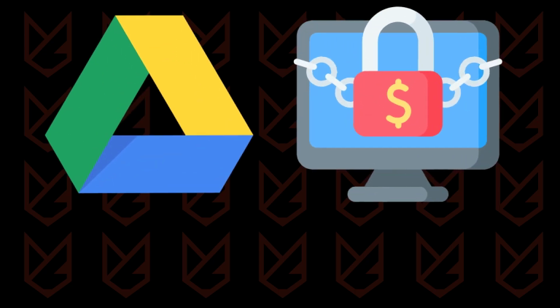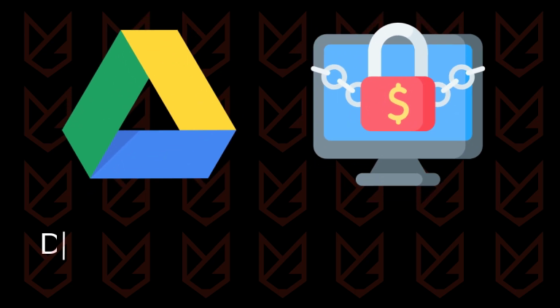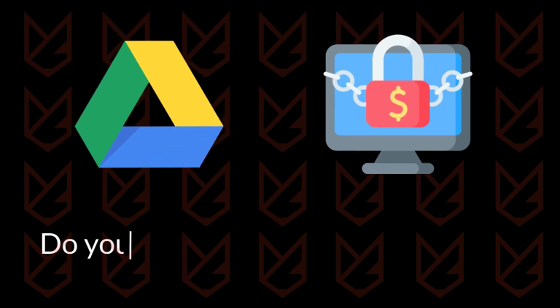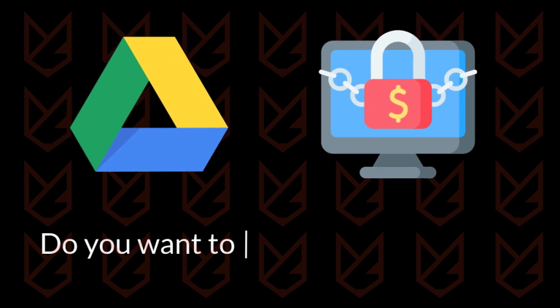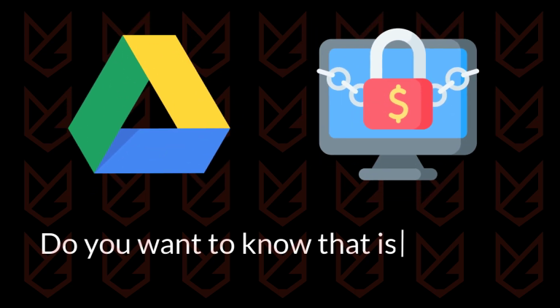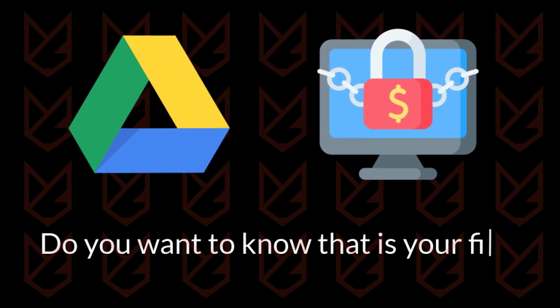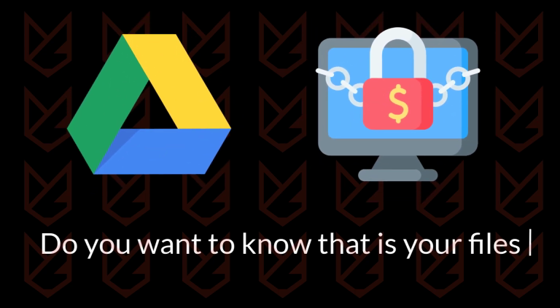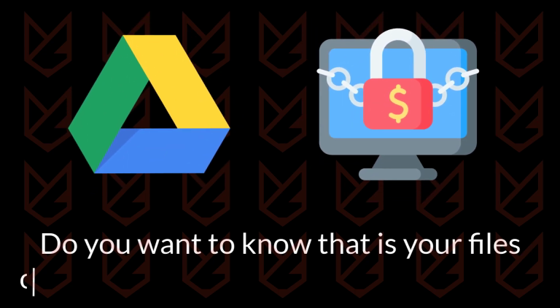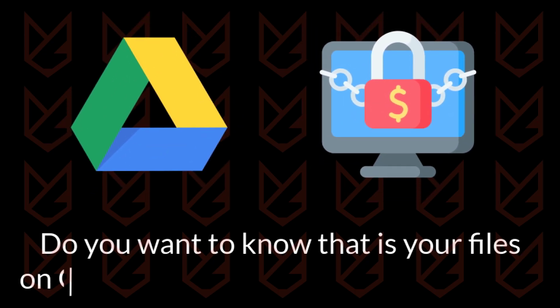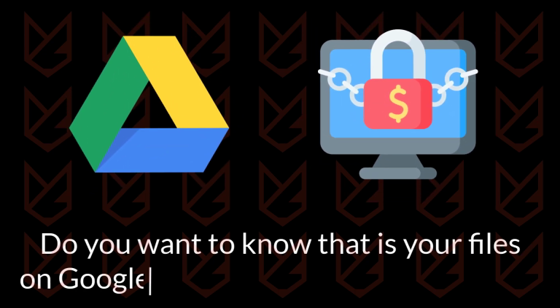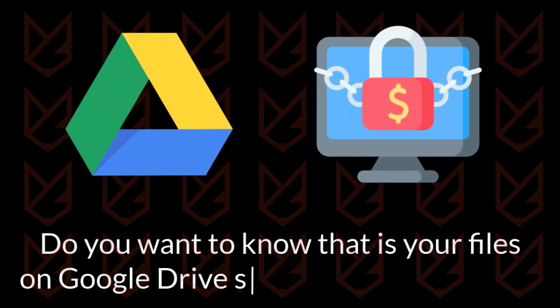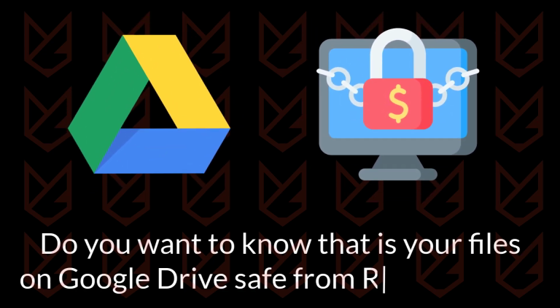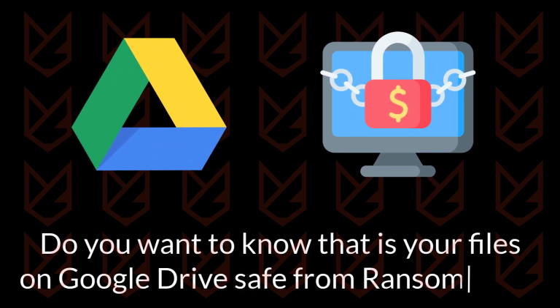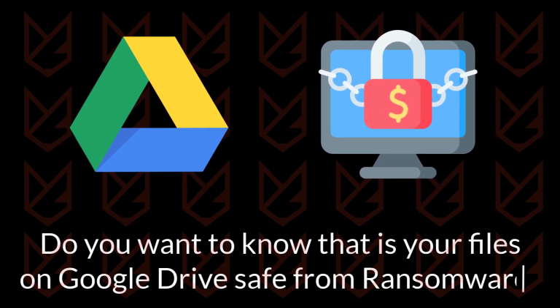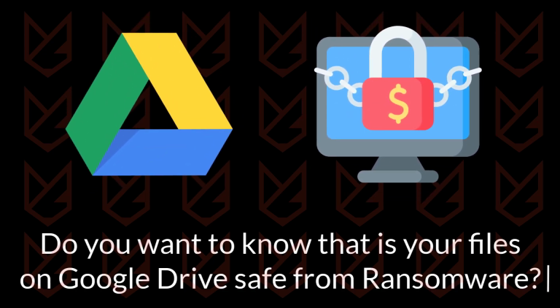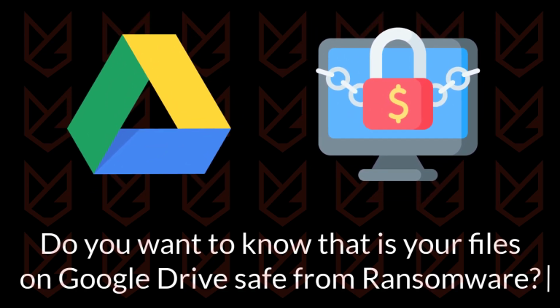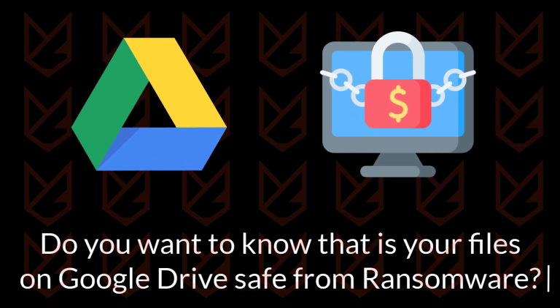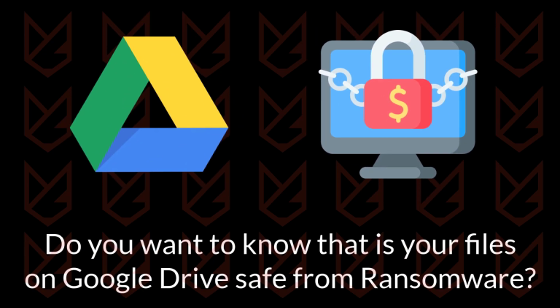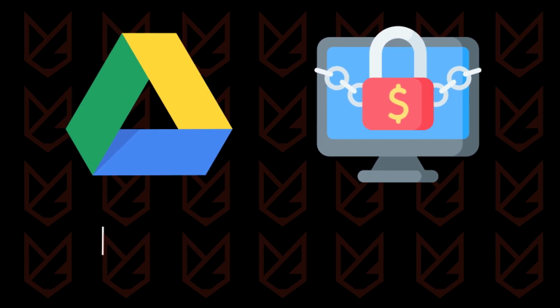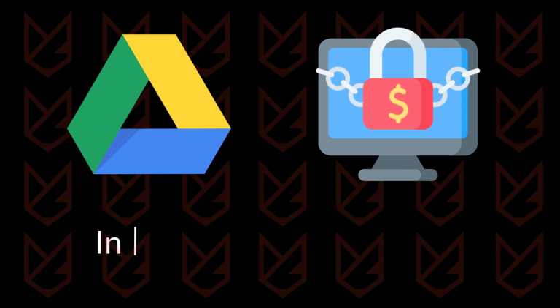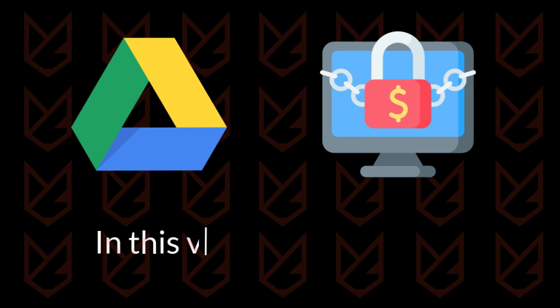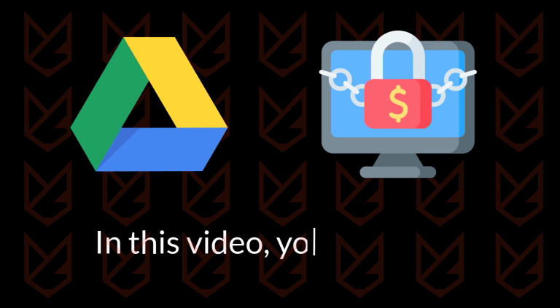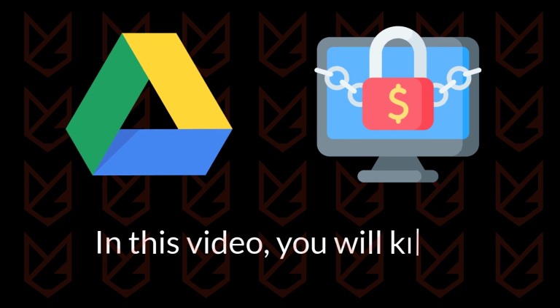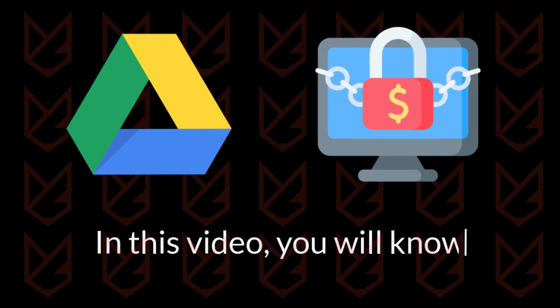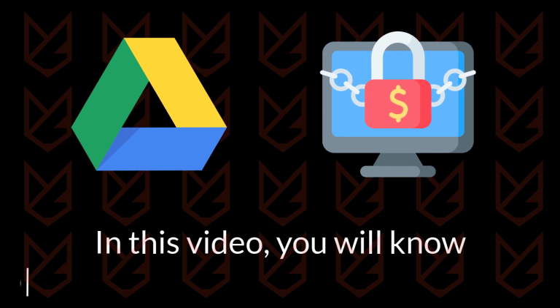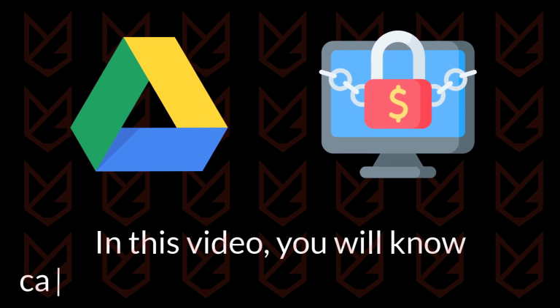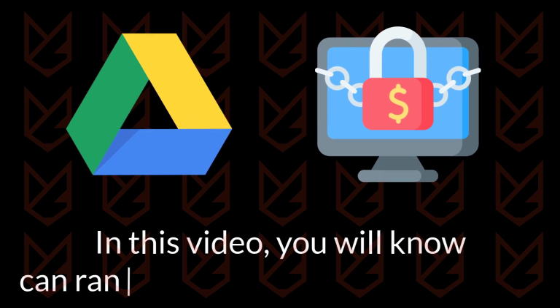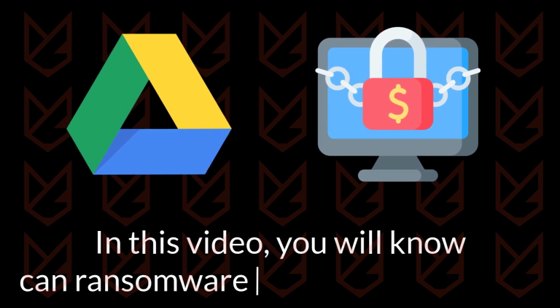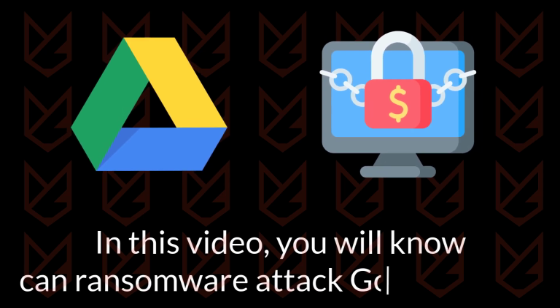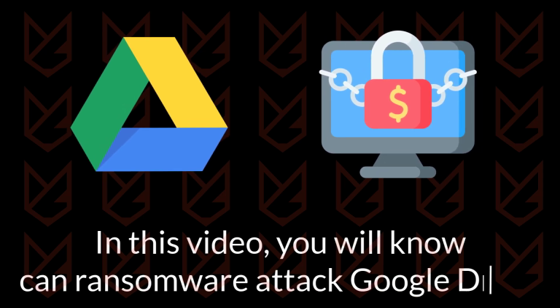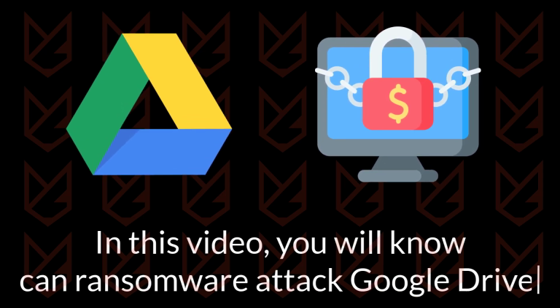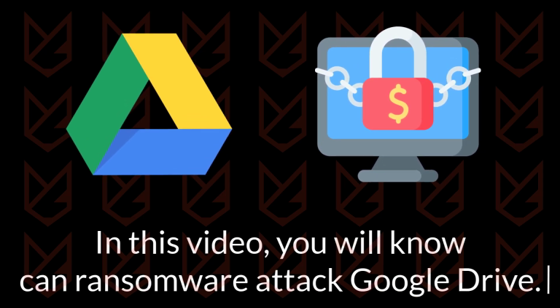Do you want to know if your files on Google Drive are safe from ransomware? In this video, you will learn whether ransomware can attack Google Drive.